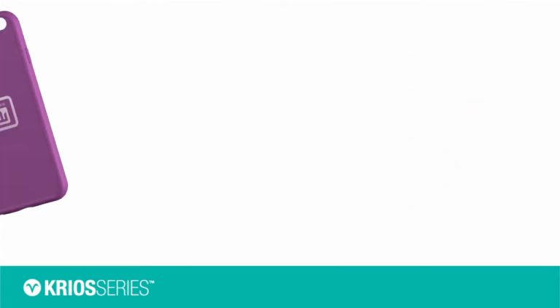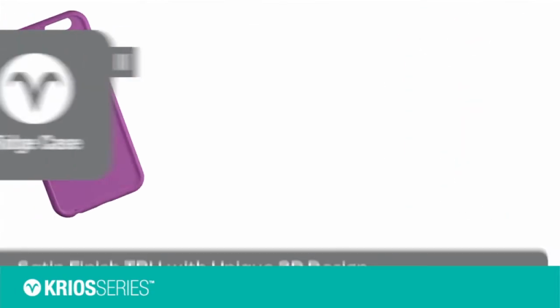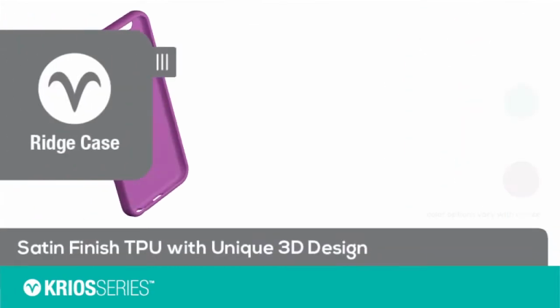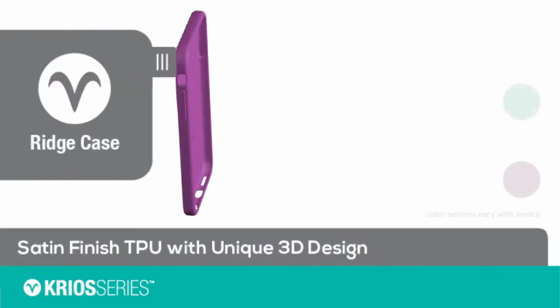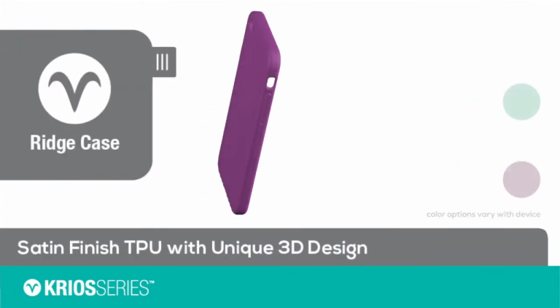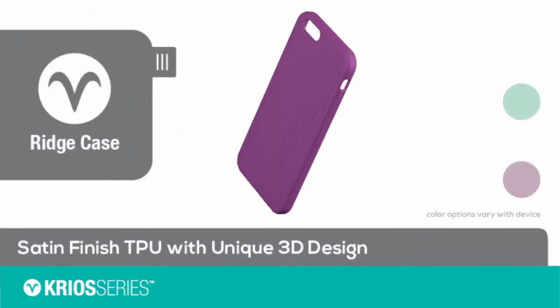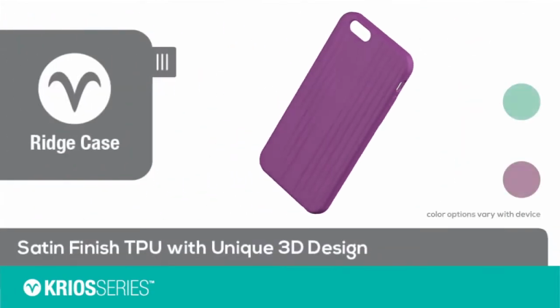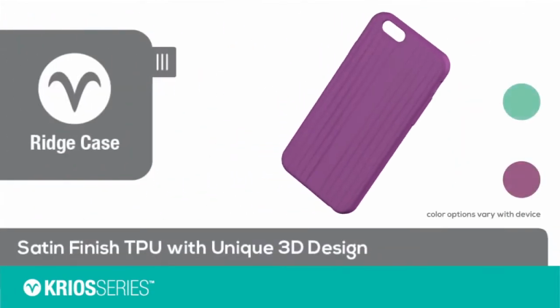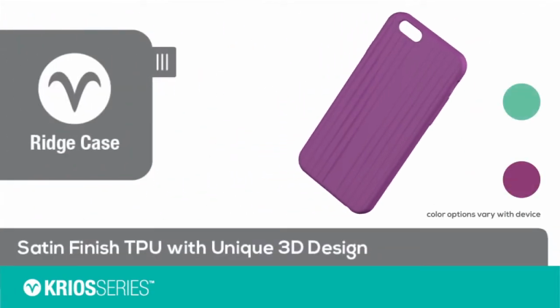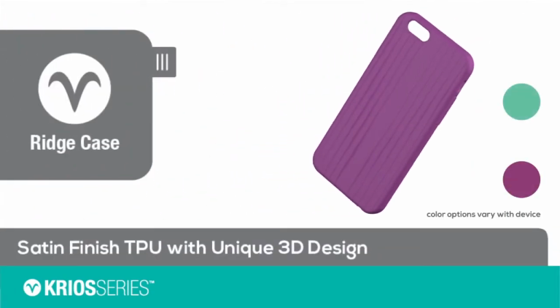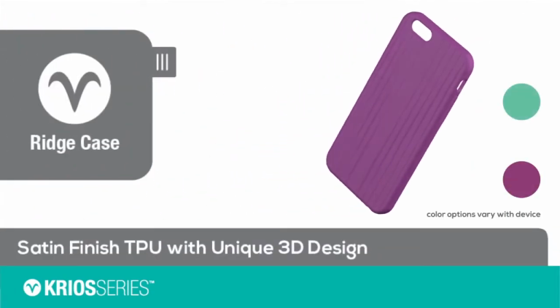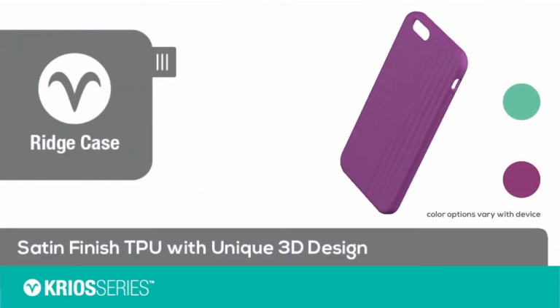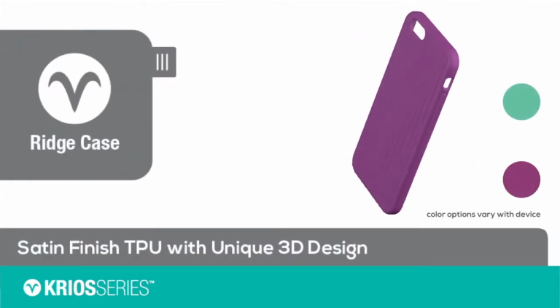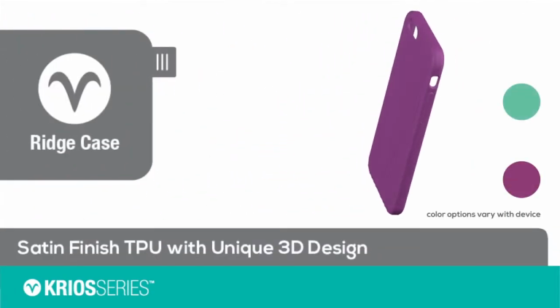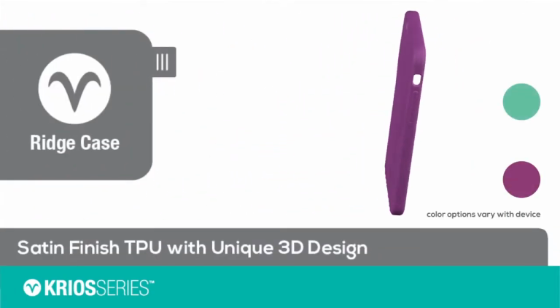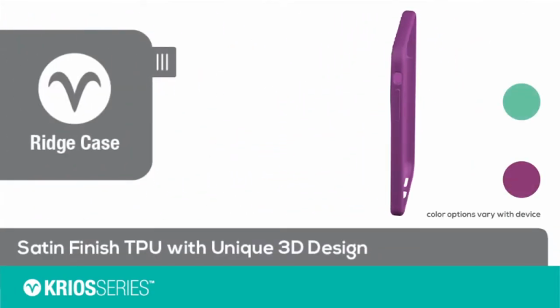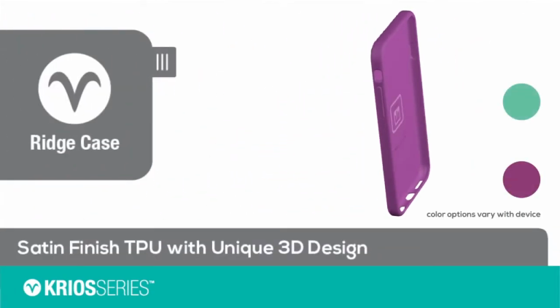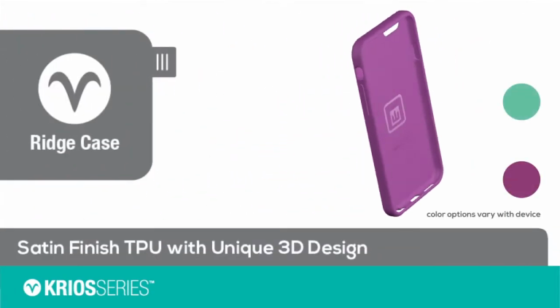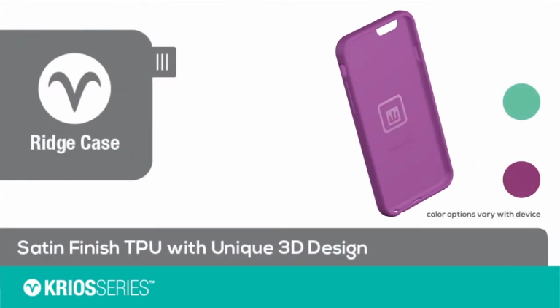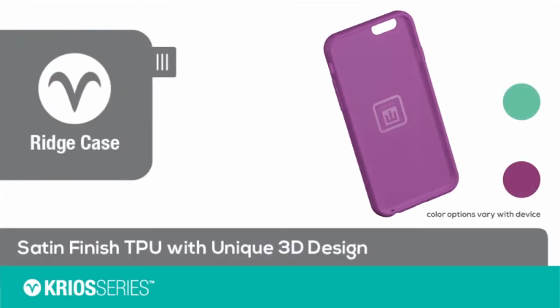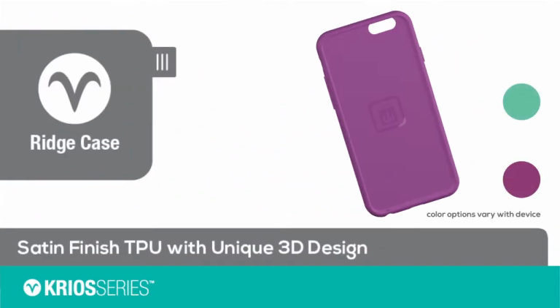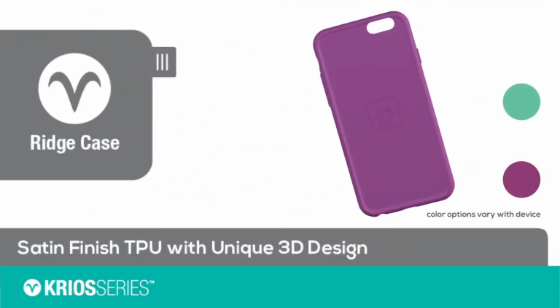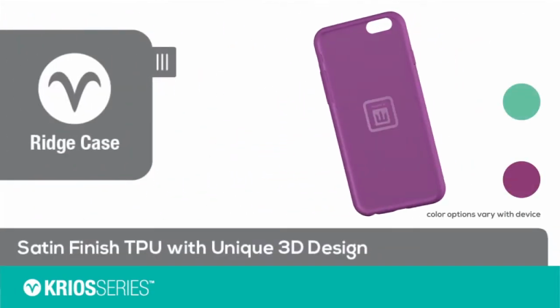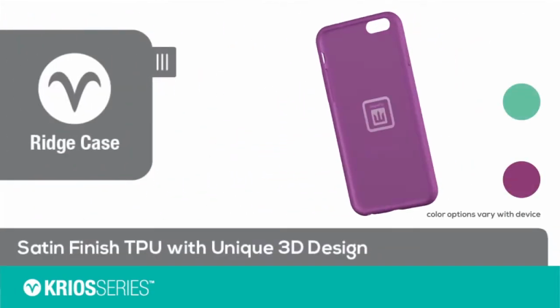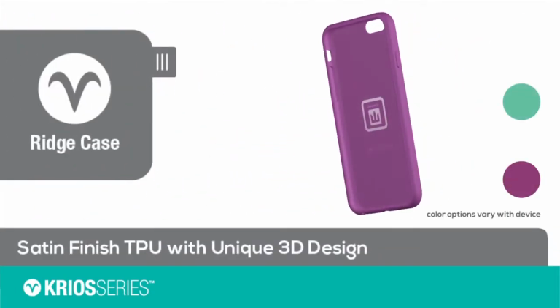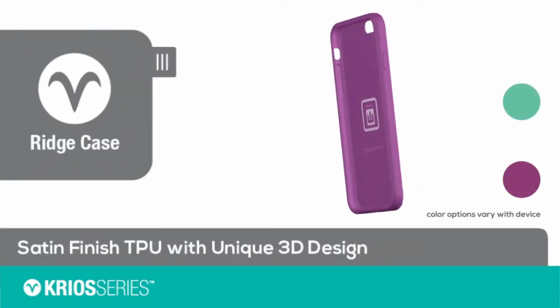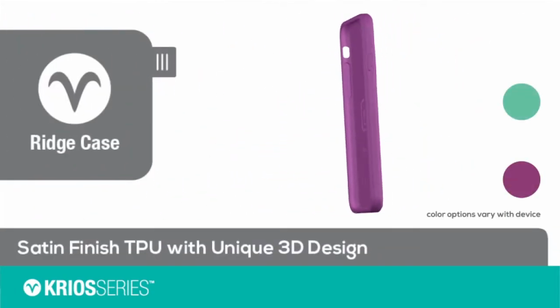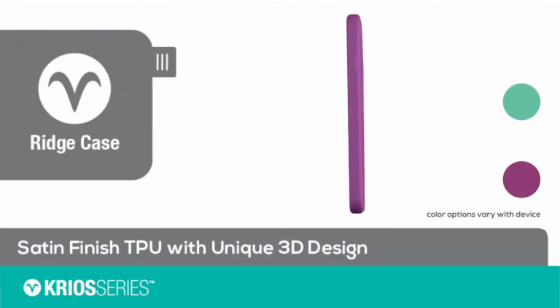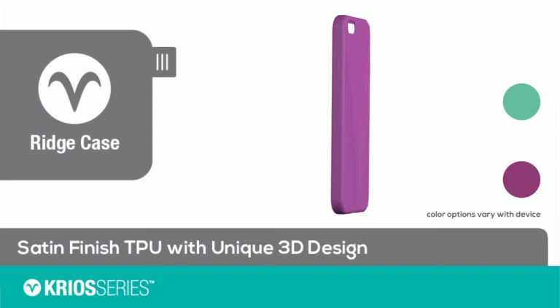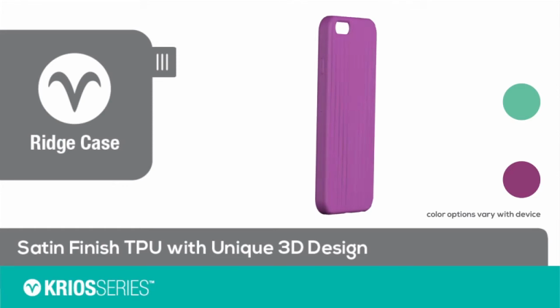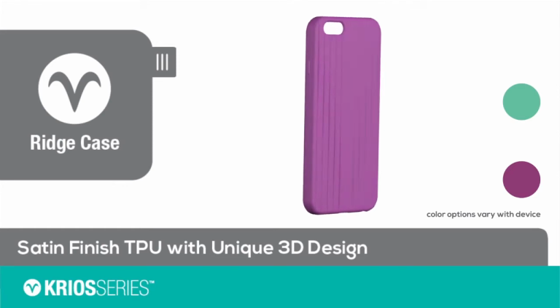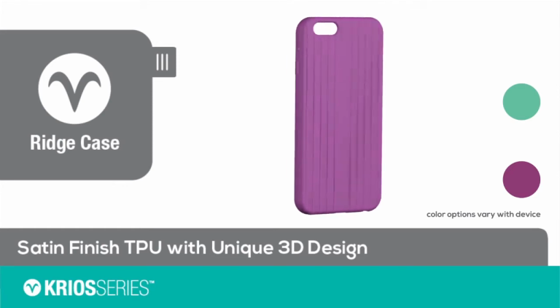The ridge case features a soft touch satin finish TPU with a unique 3D ridge design.